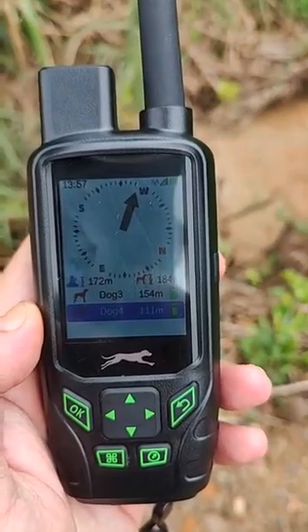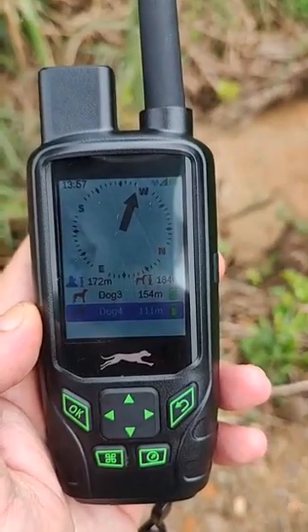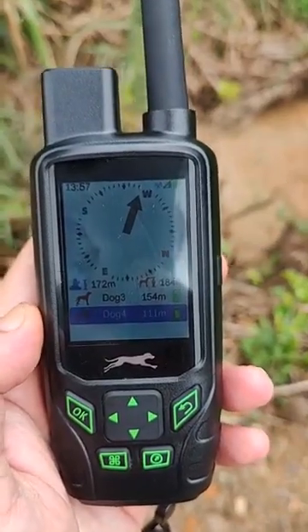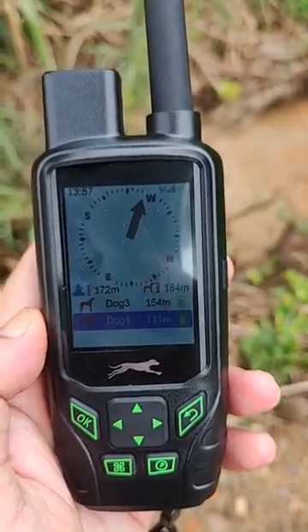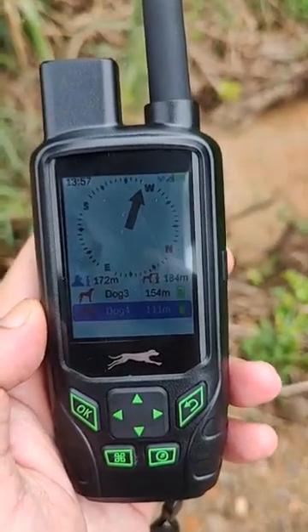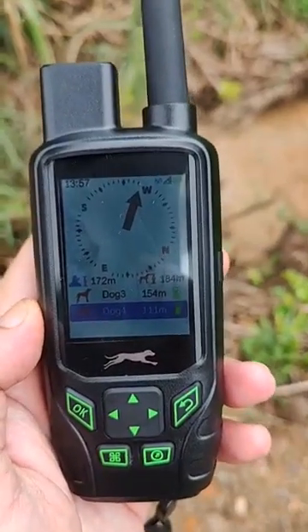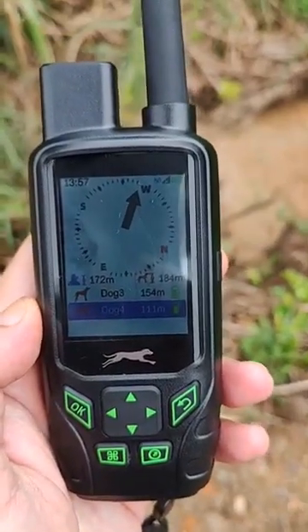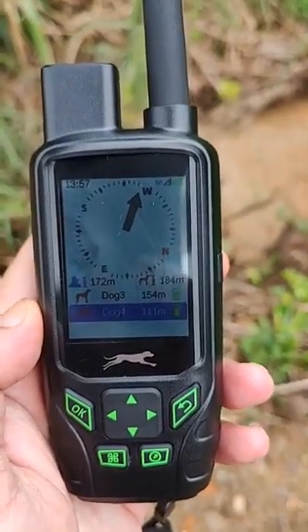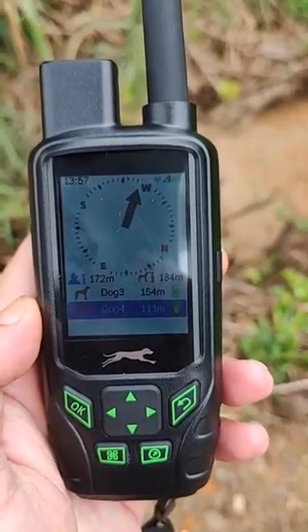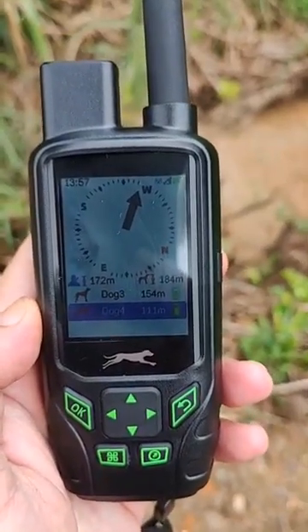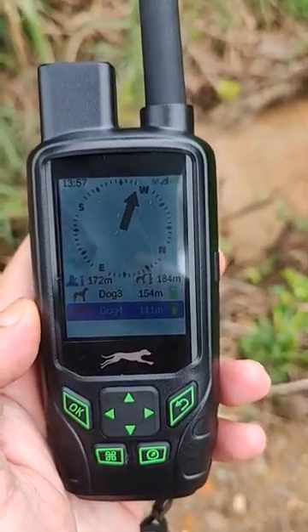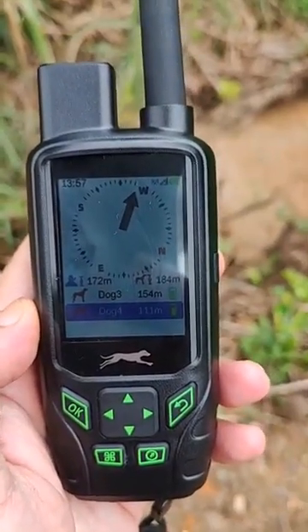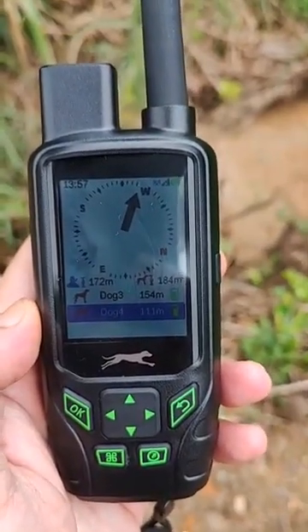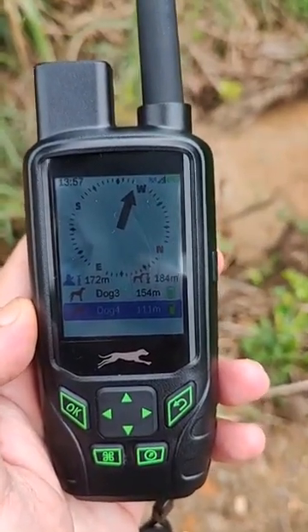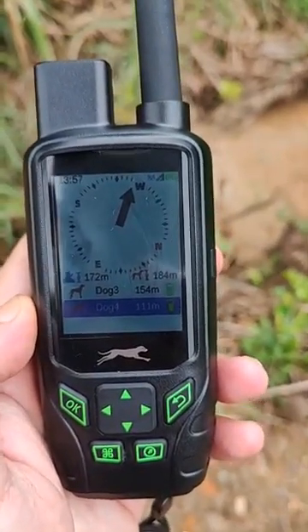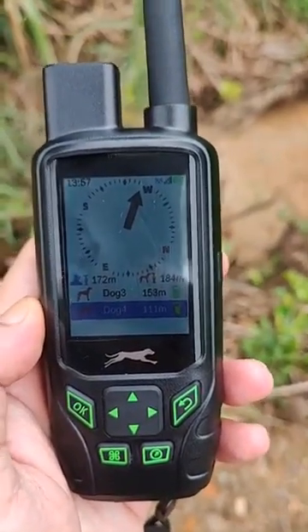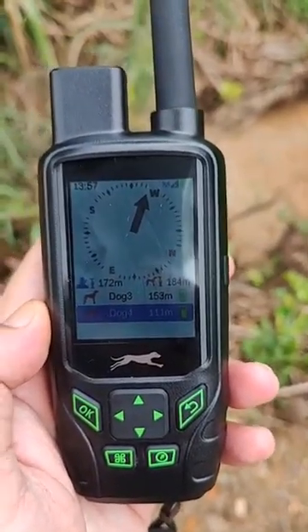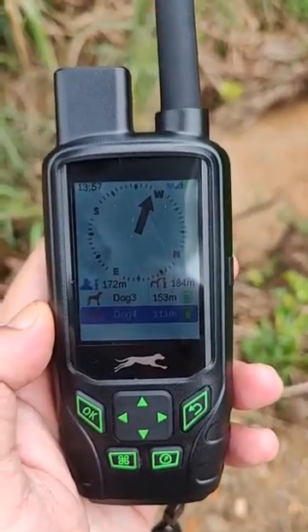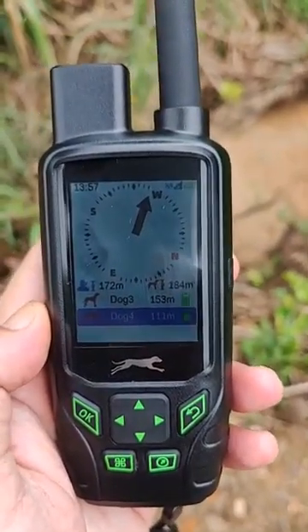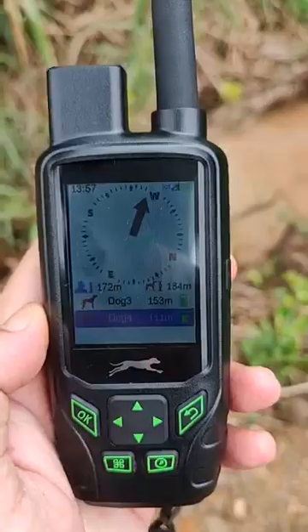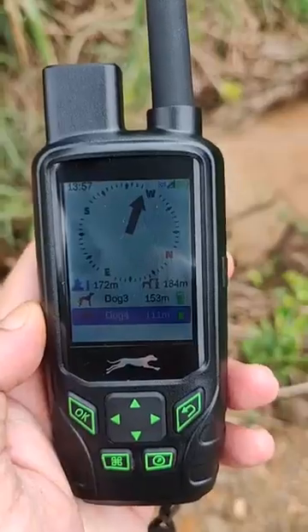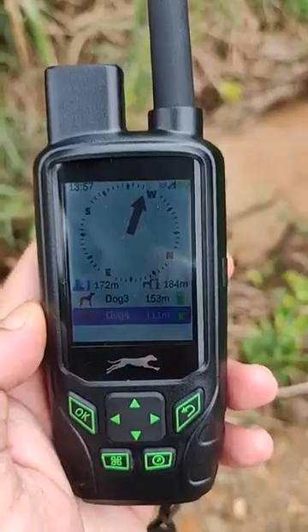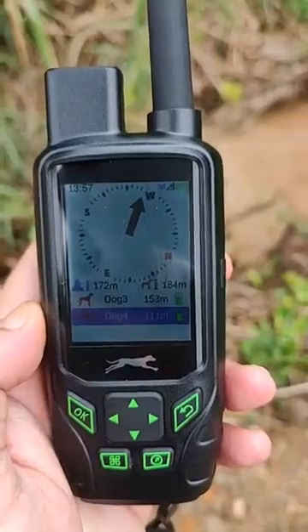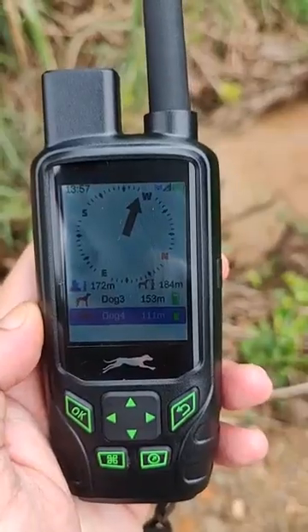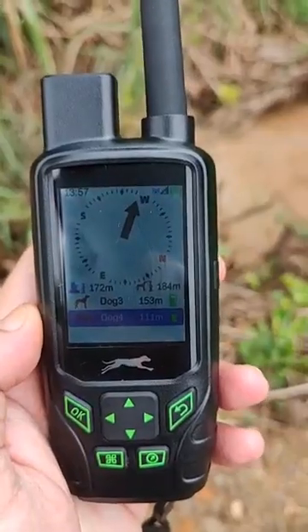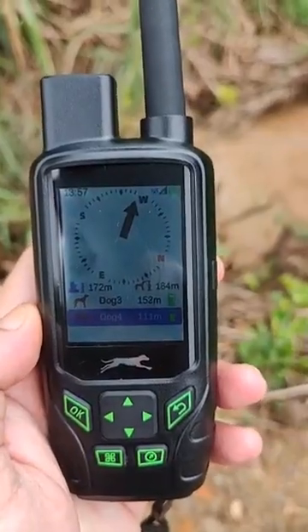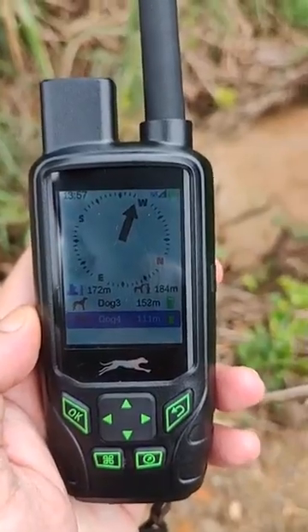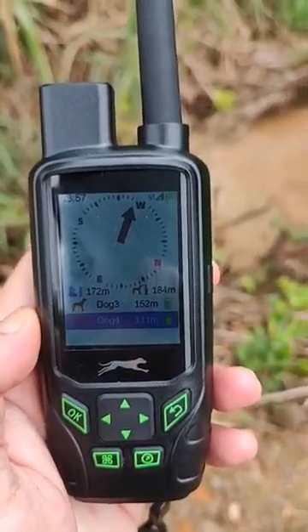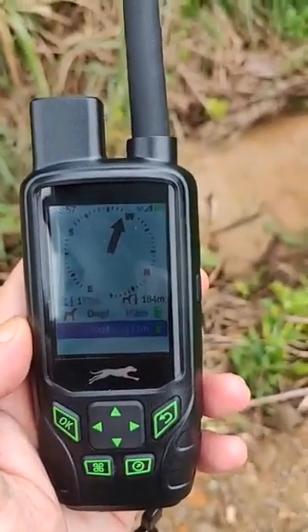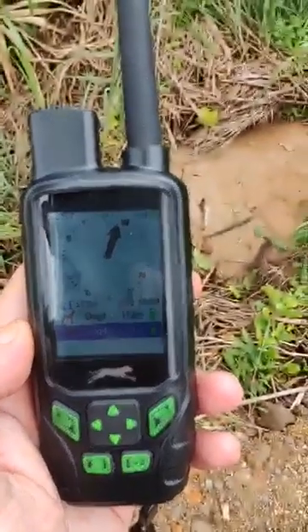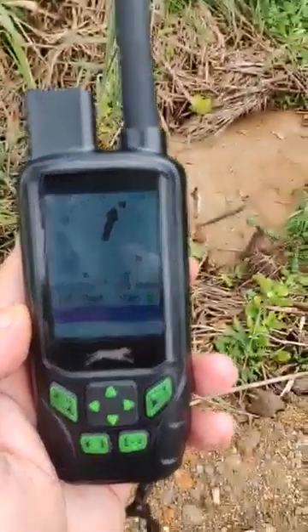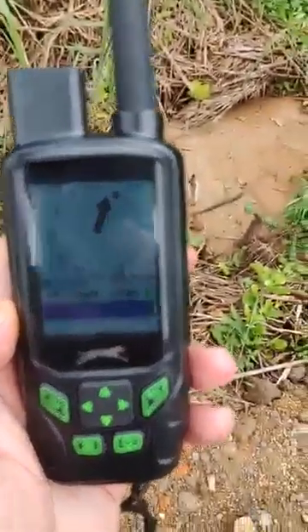As you can see, we are in the mountains now and we don't have a cellular signal here.